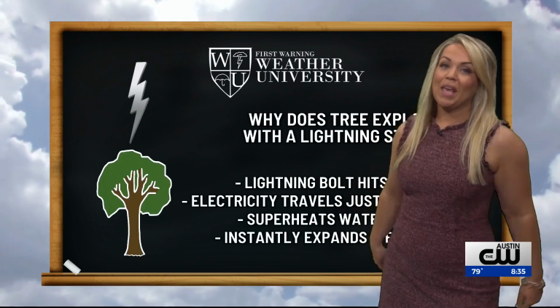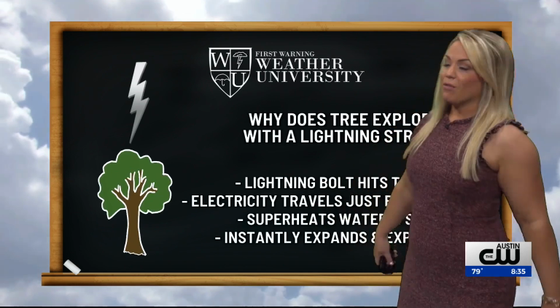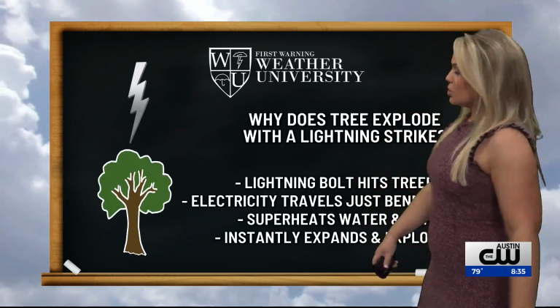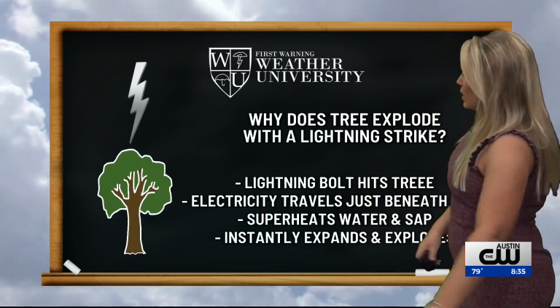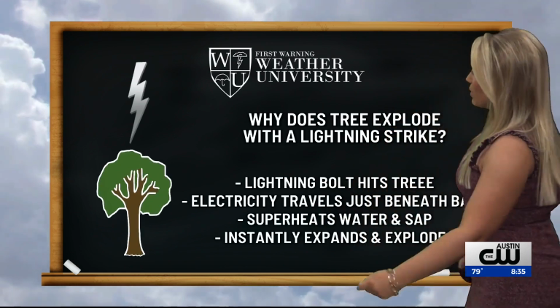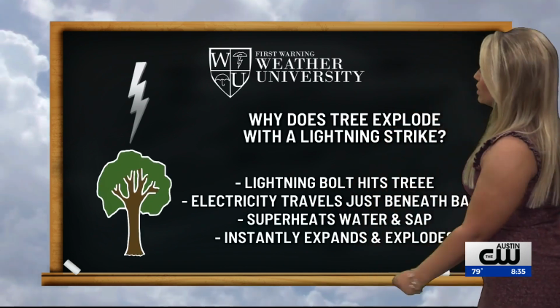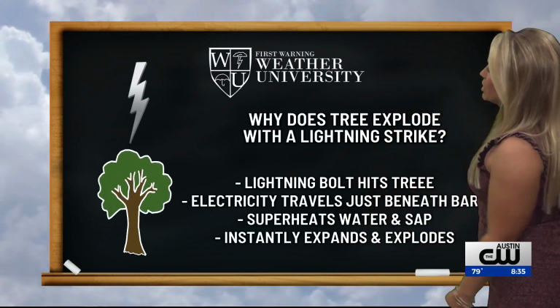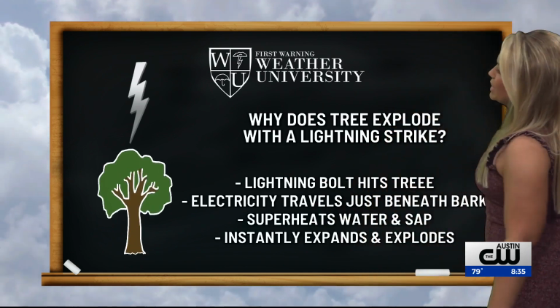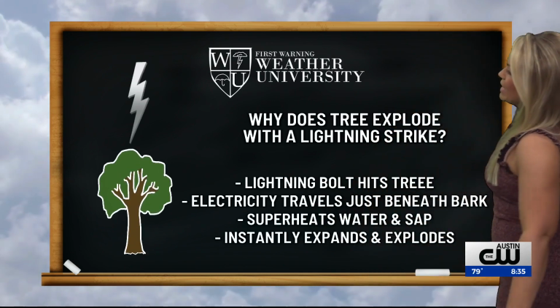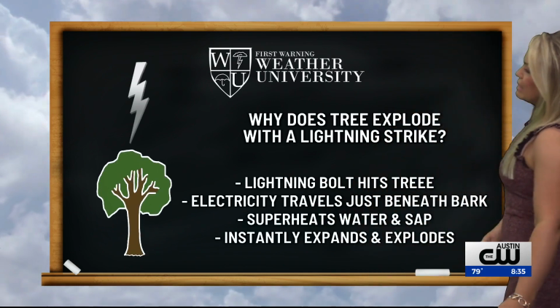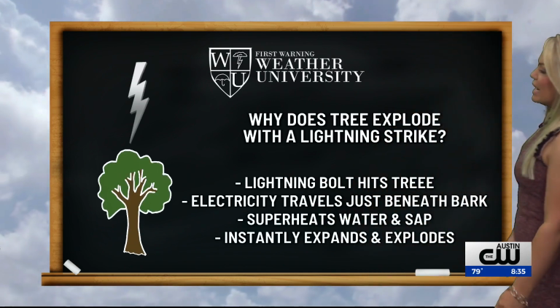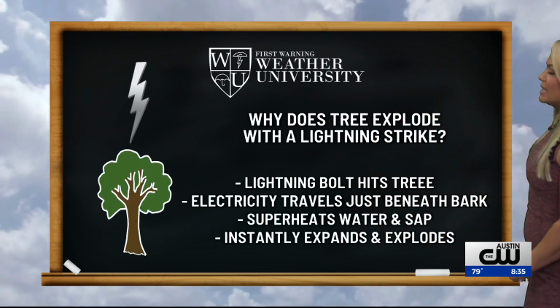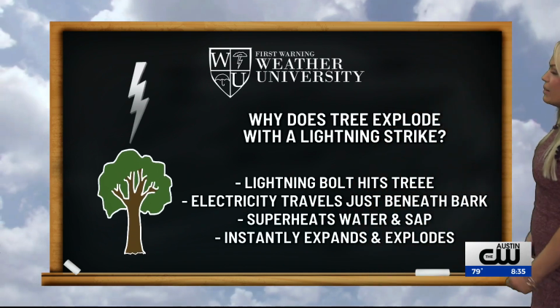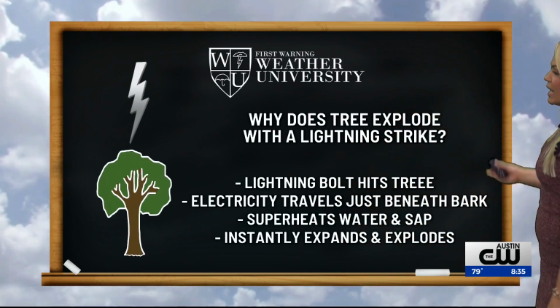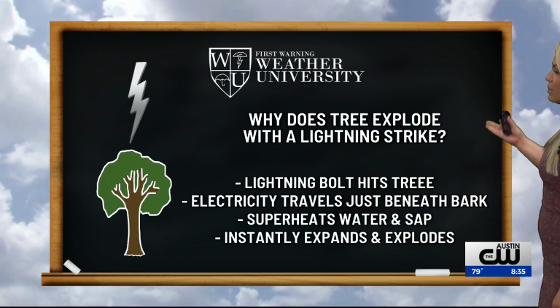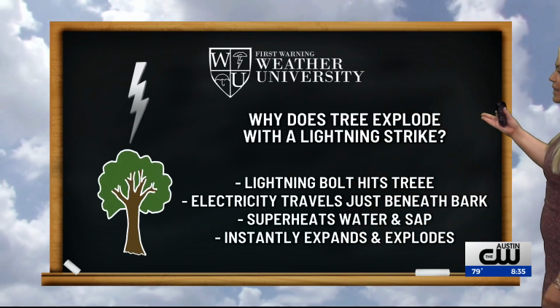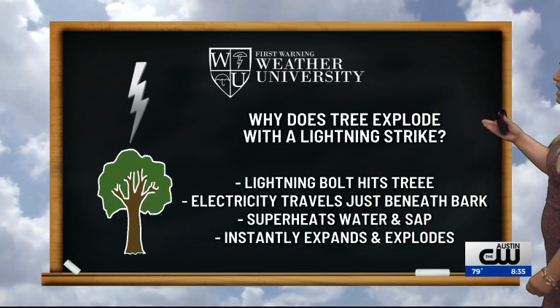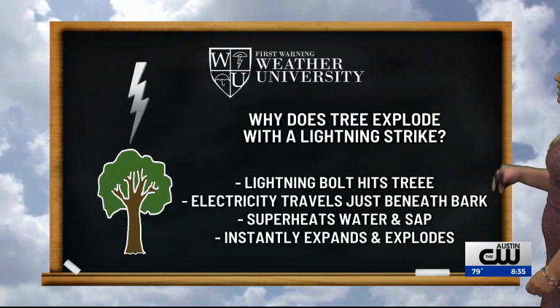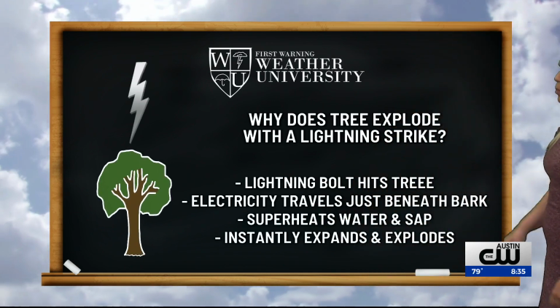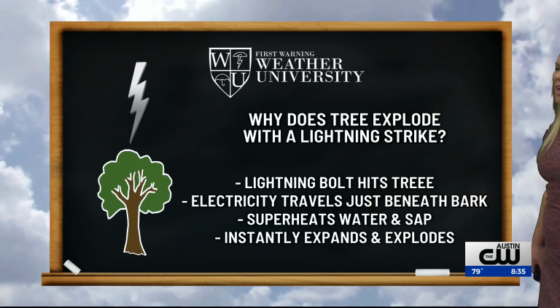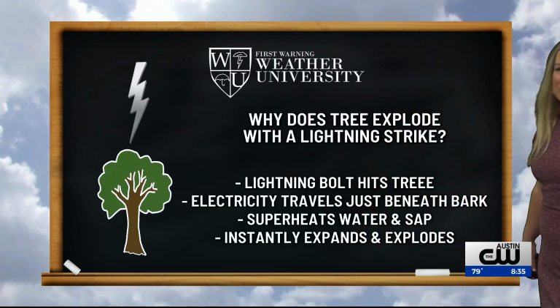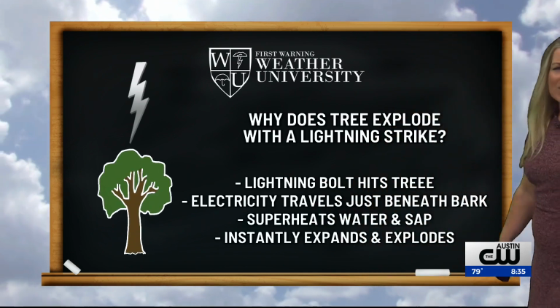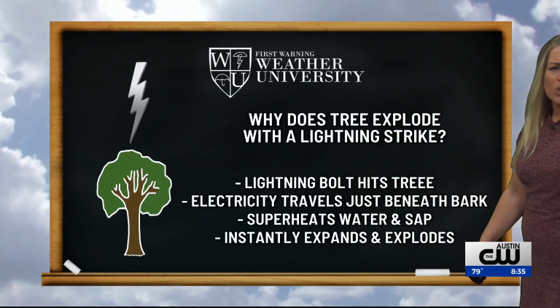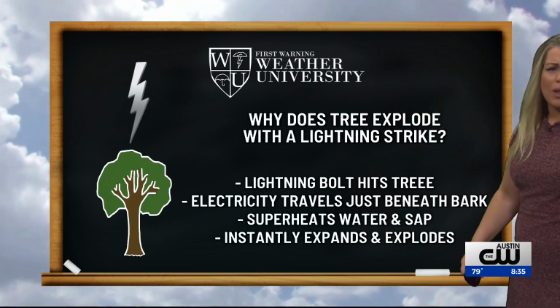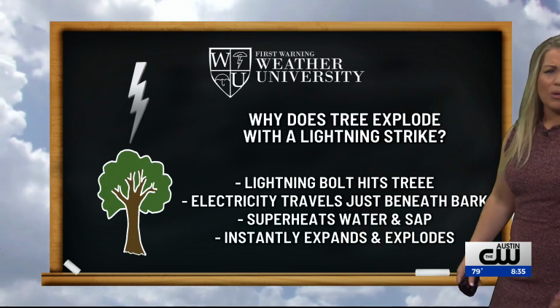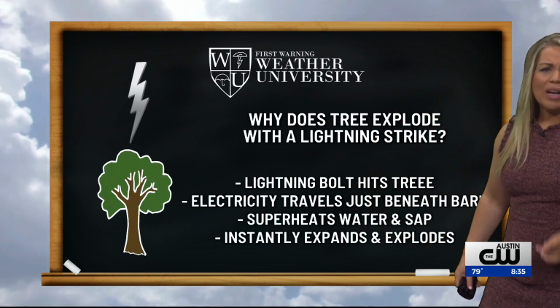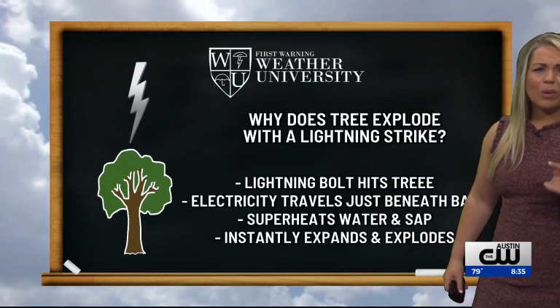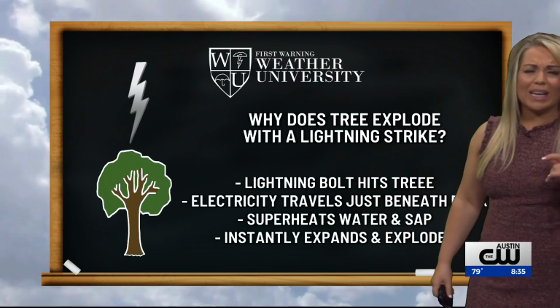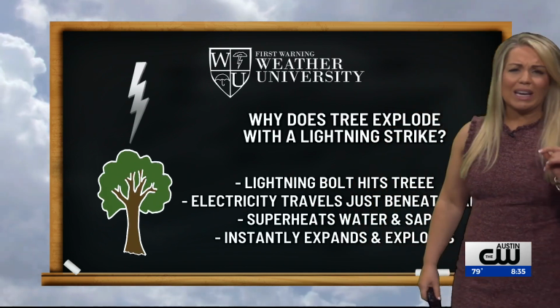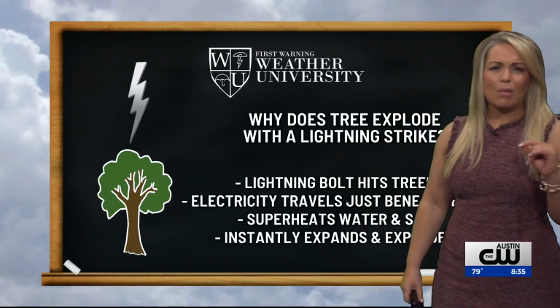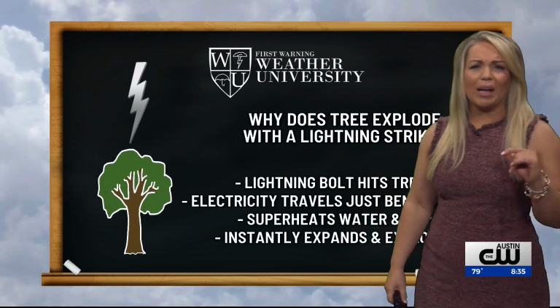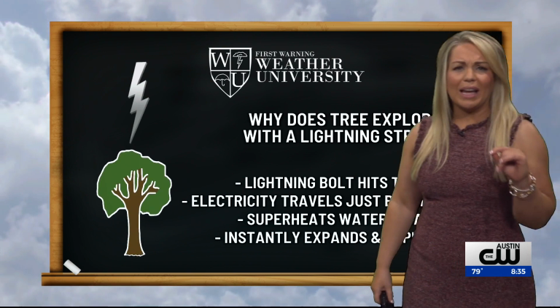First Morning Weather University lesson of the day. Today we're talking about lightning. Why do trees explode when they get hit by lightning?